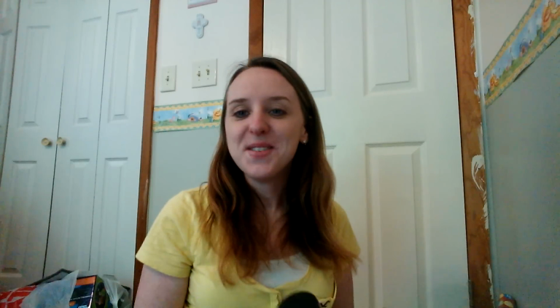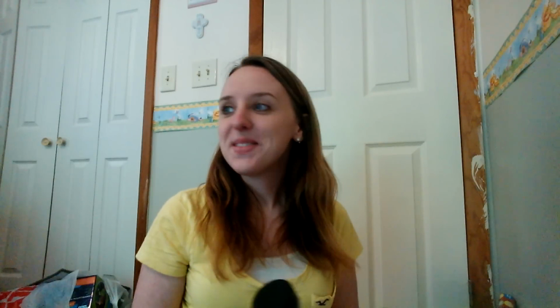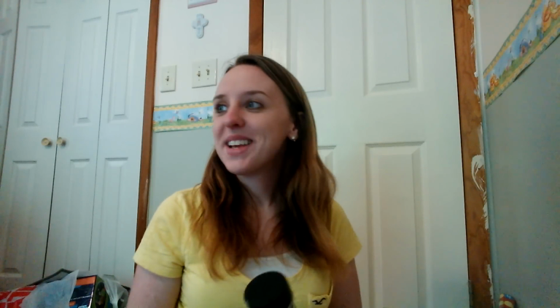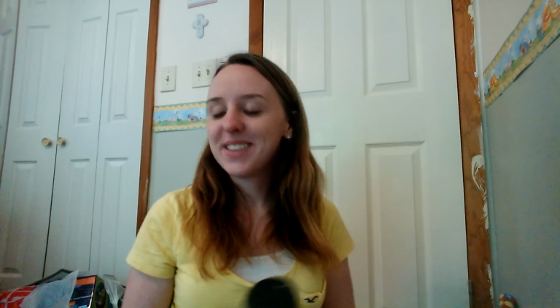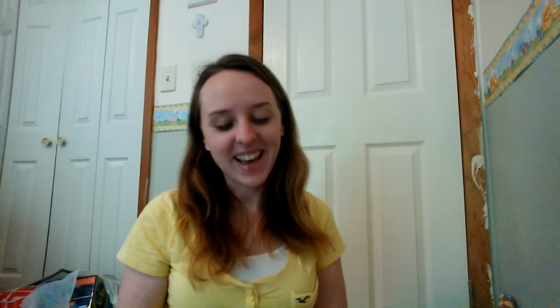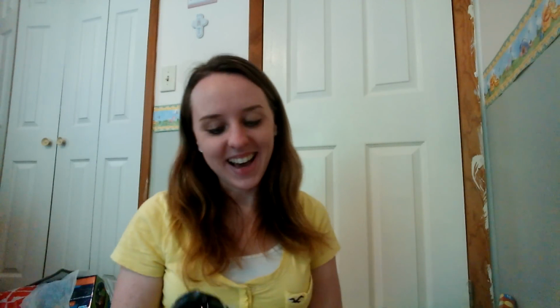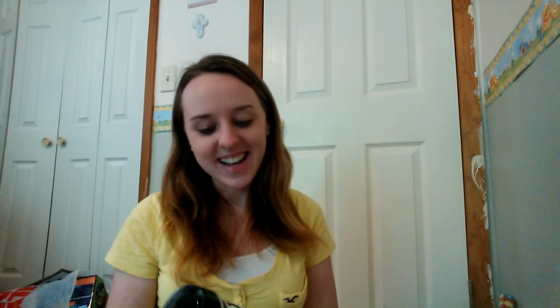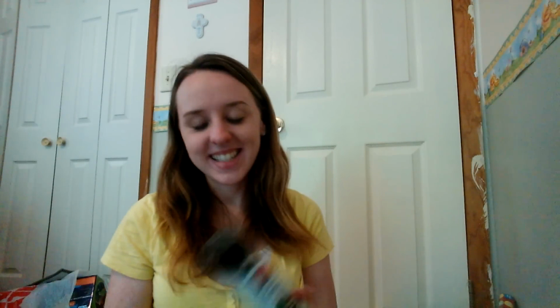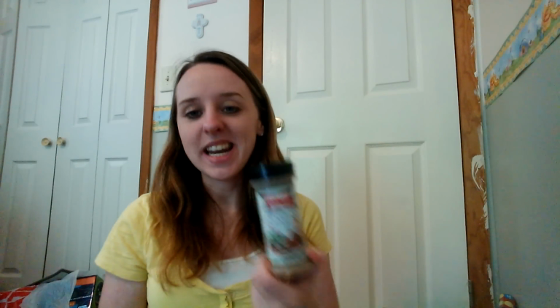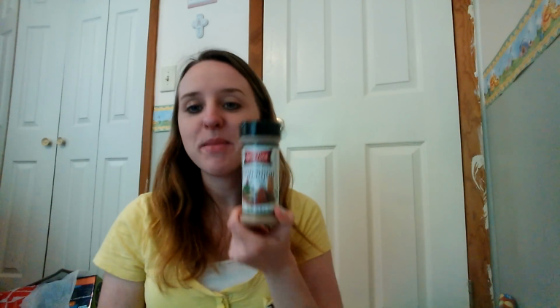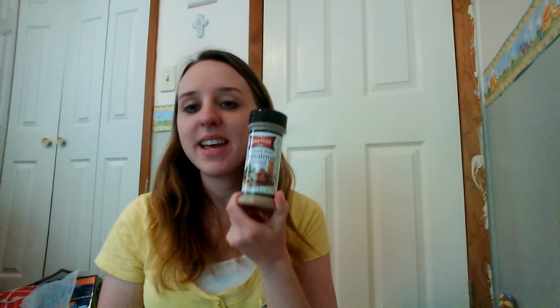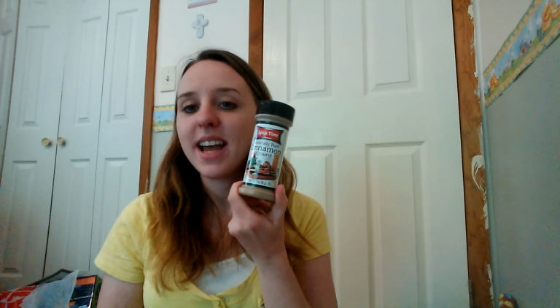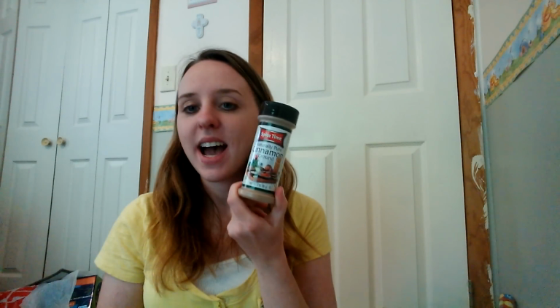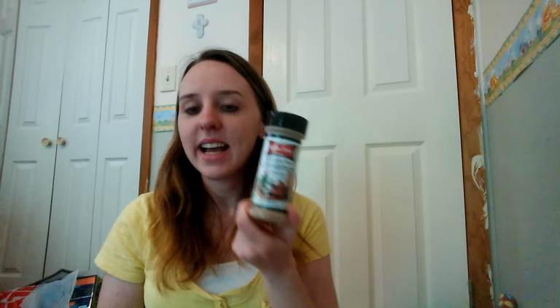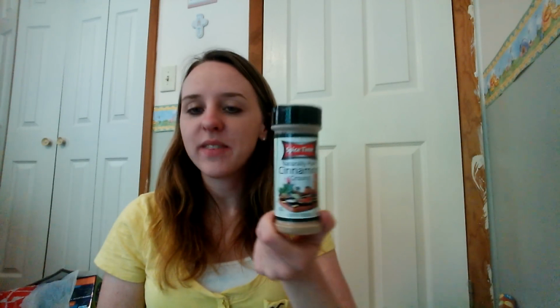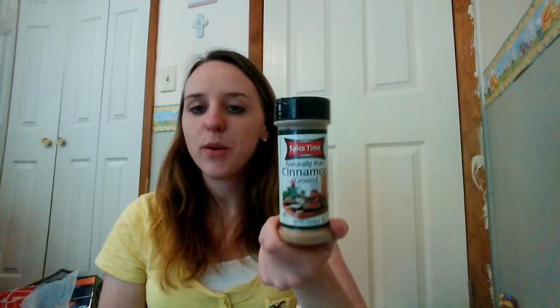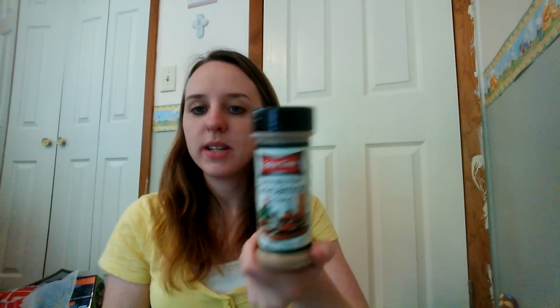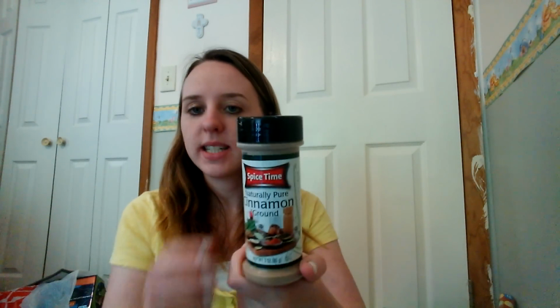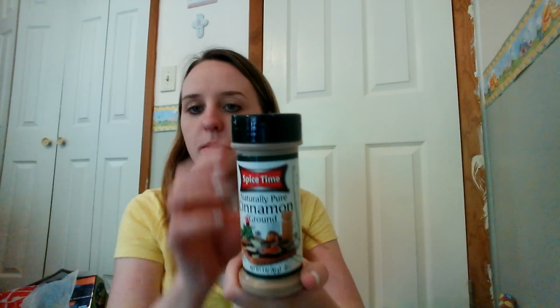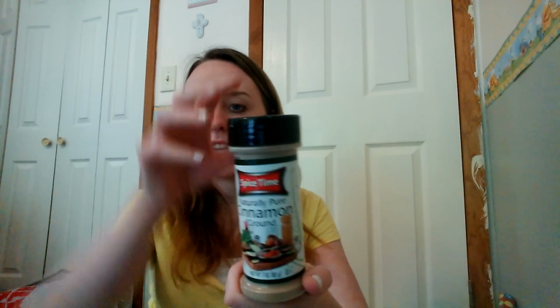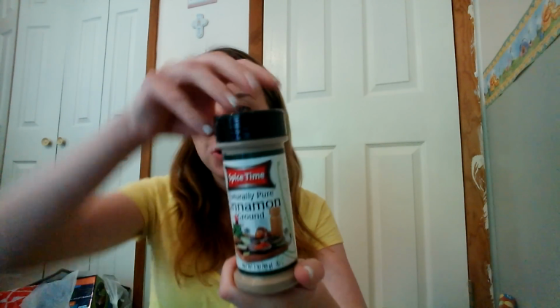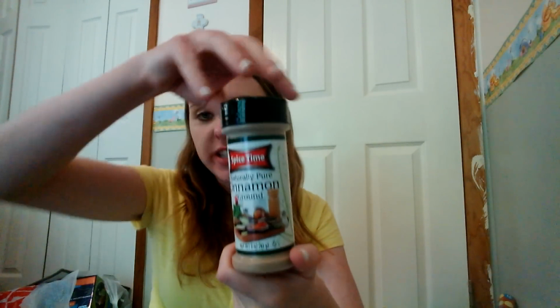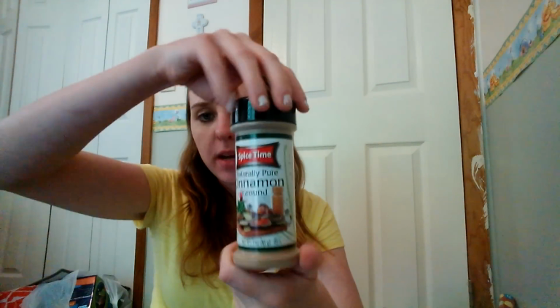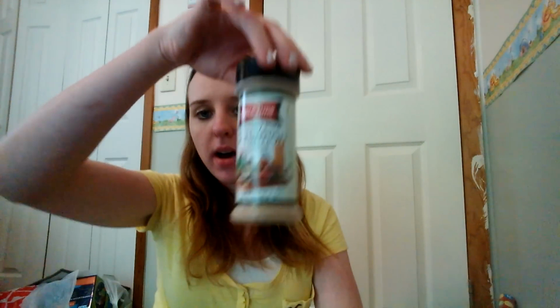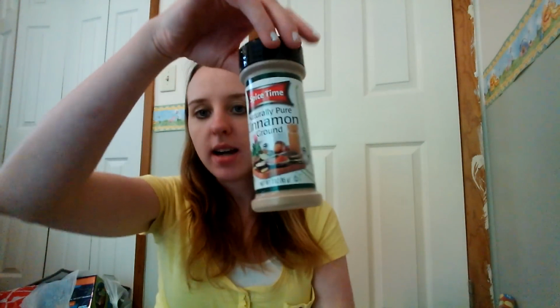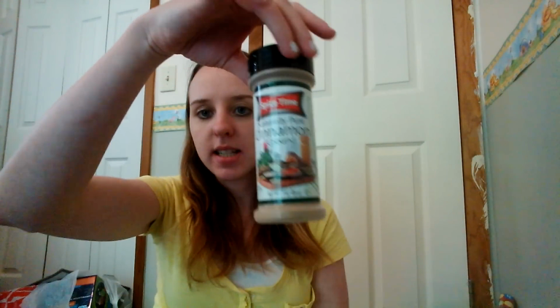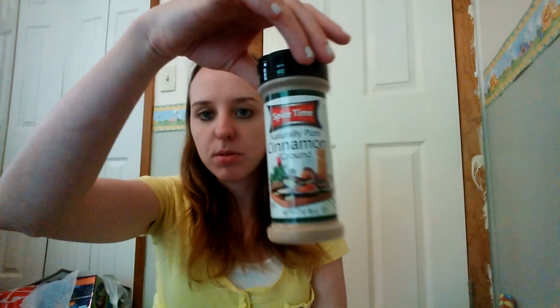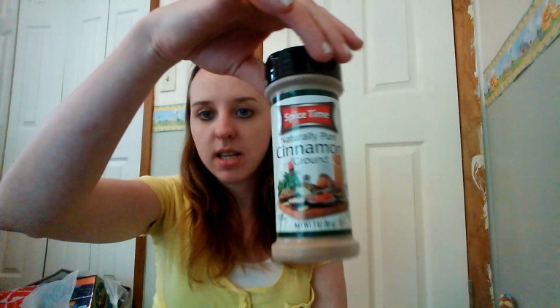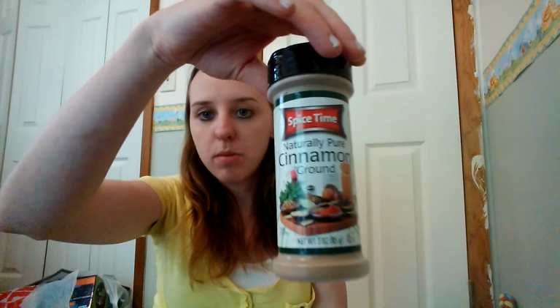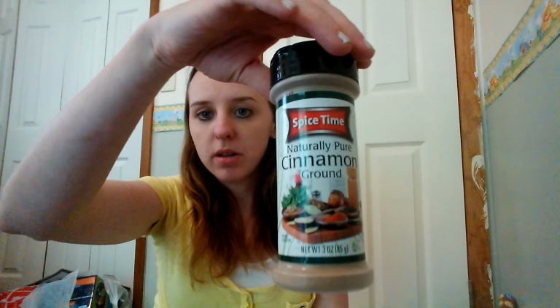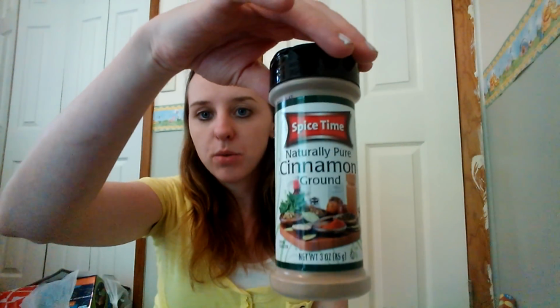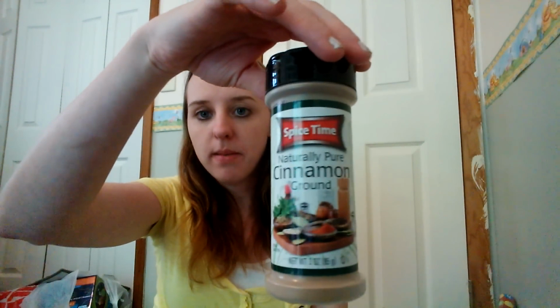Next, we got cinnamon. Apparently if you put cinnamon in your sandbox, it's supposed to keep the bugs away.